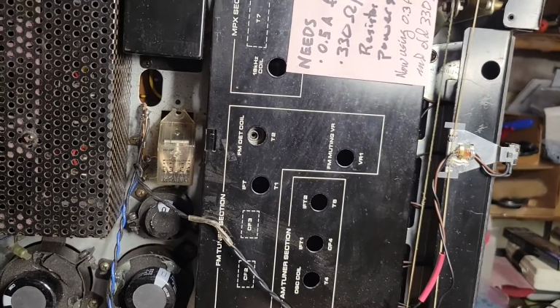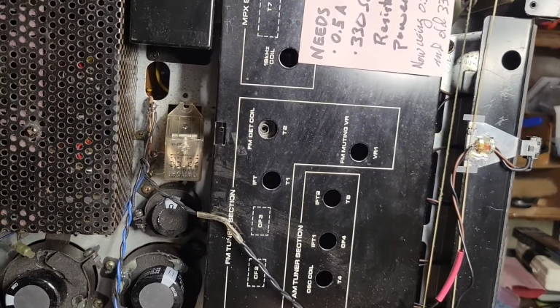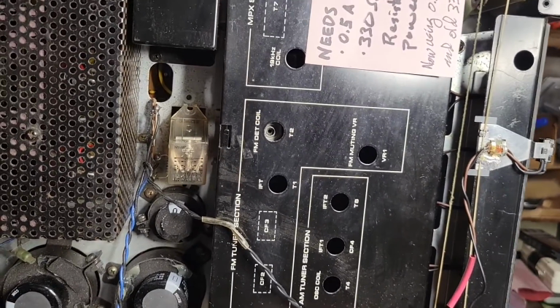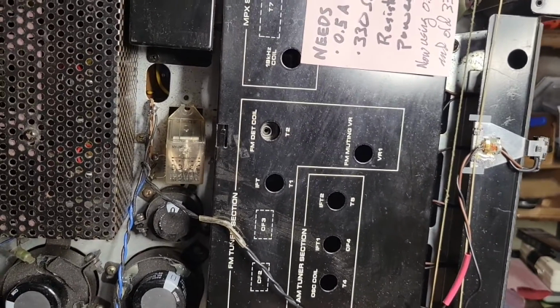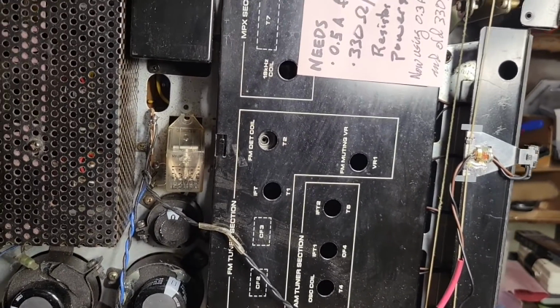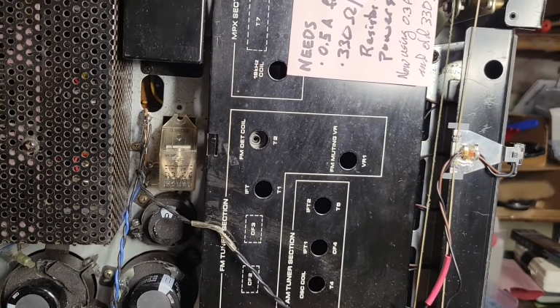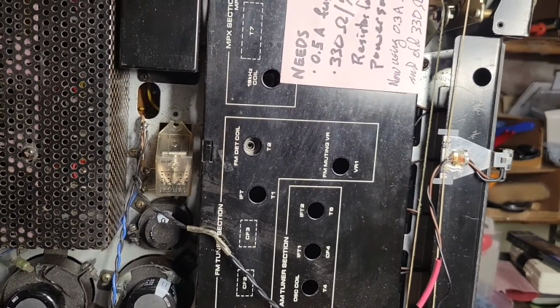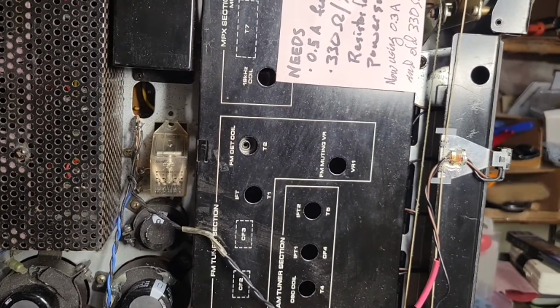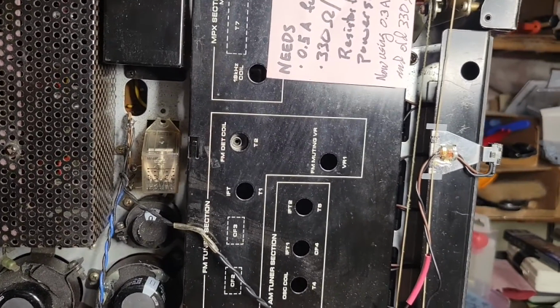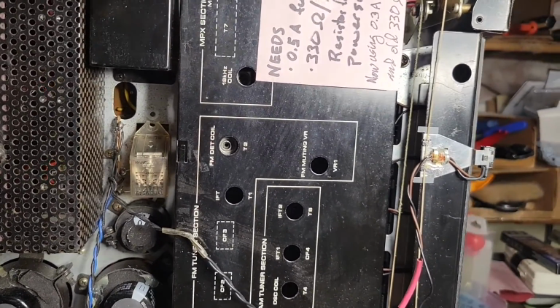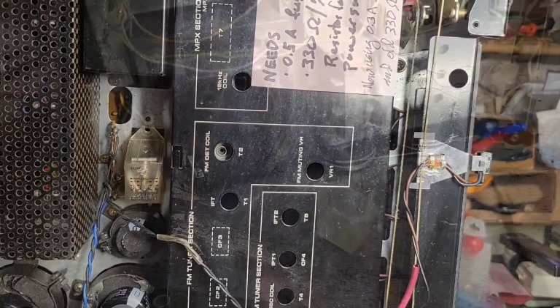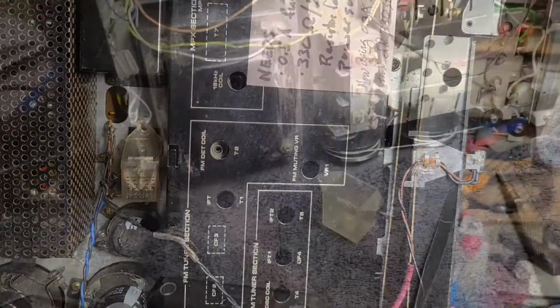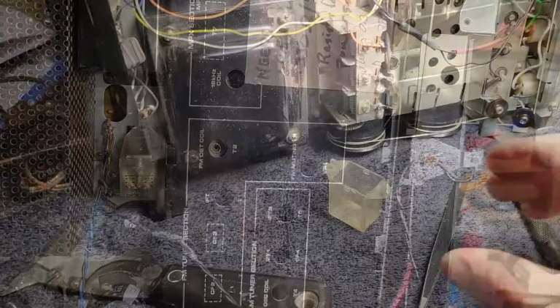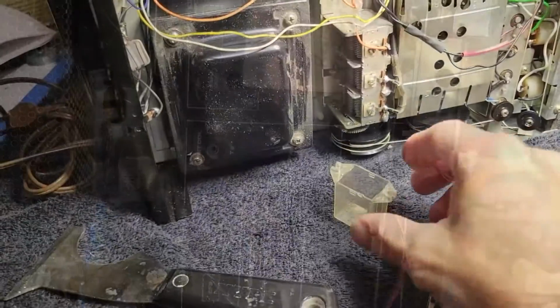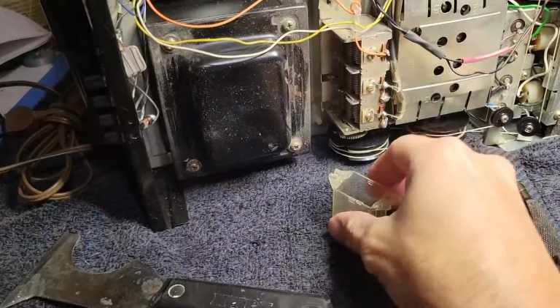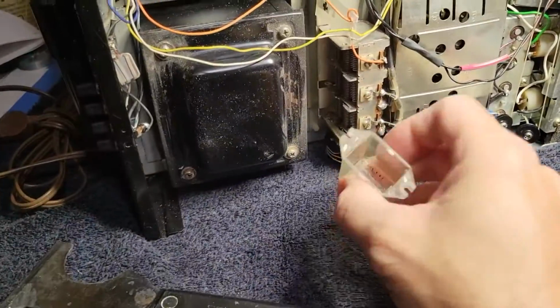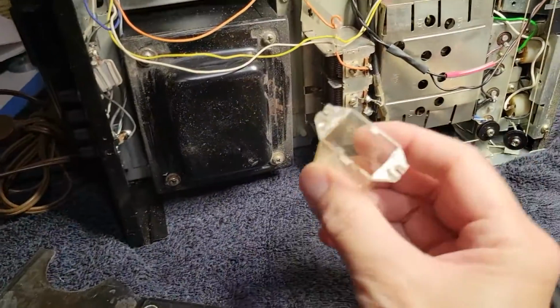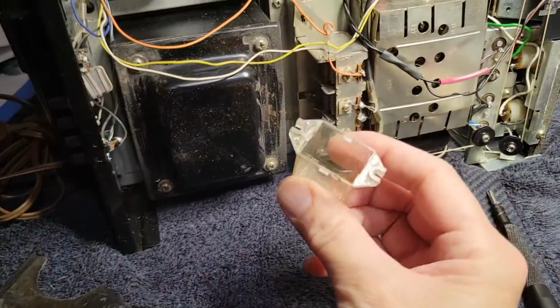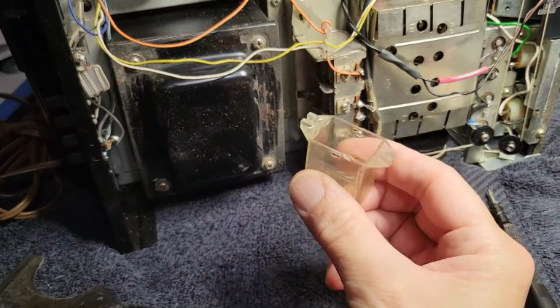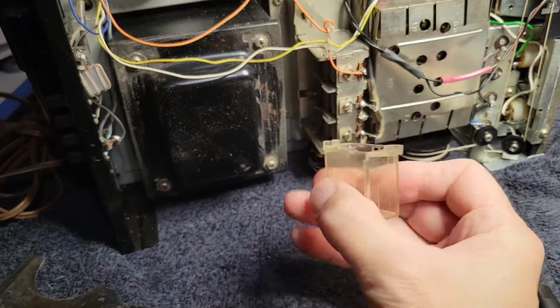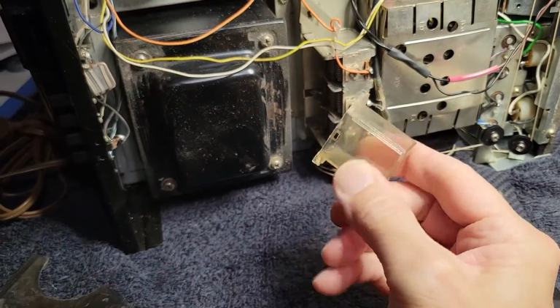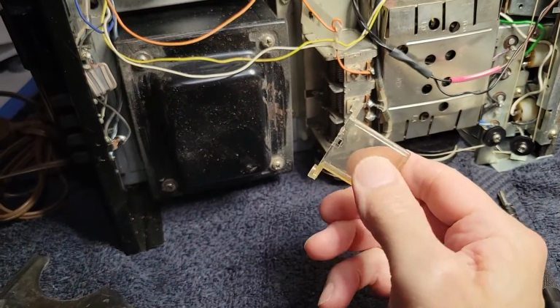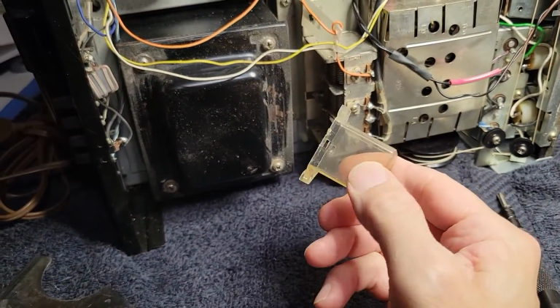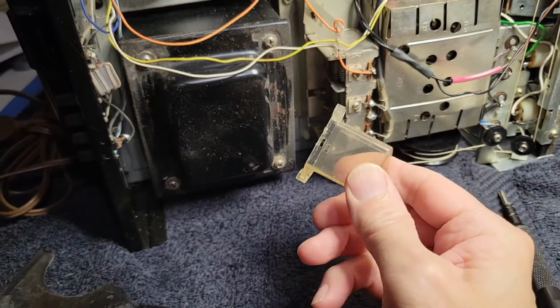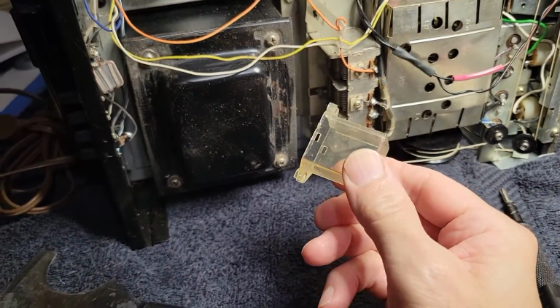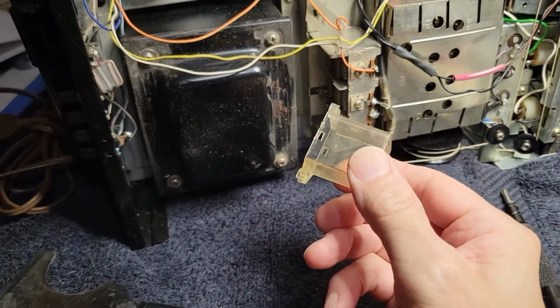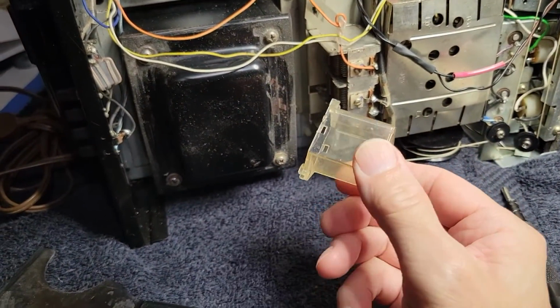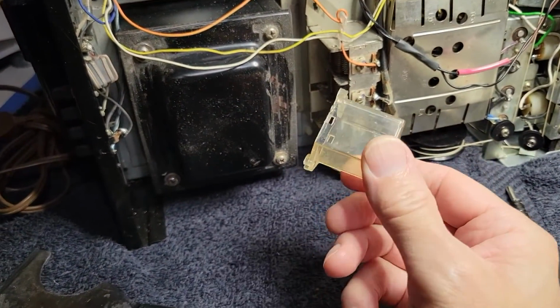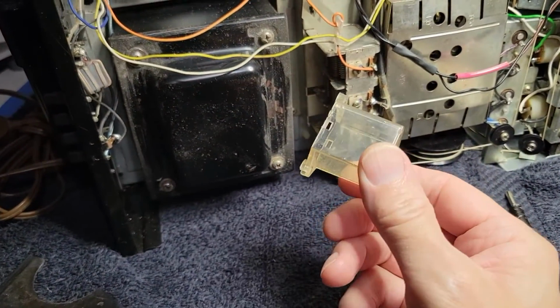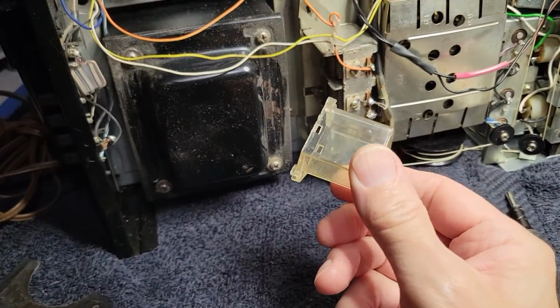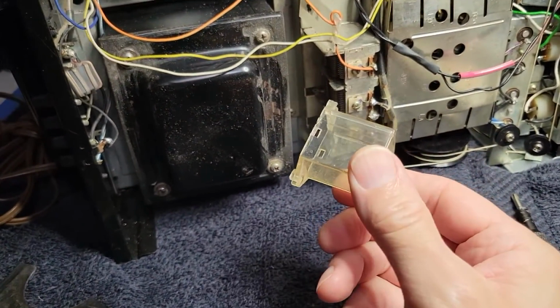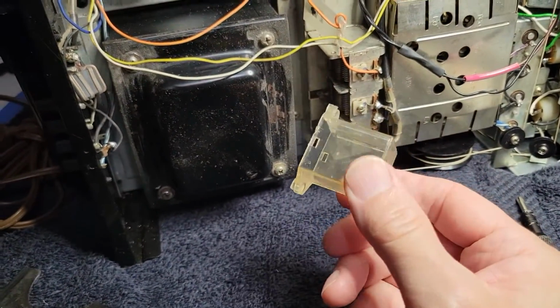Those covers aren't hard to take off. Success — at least in getting the cover off.